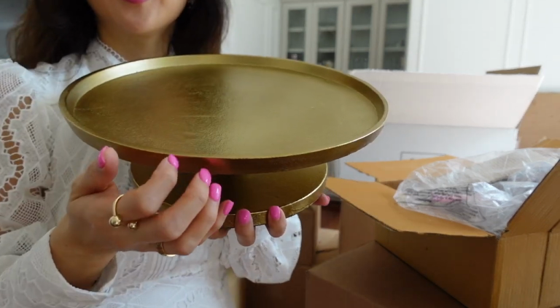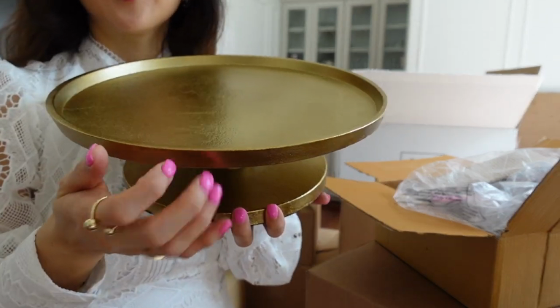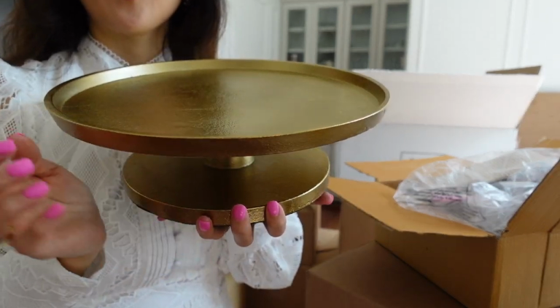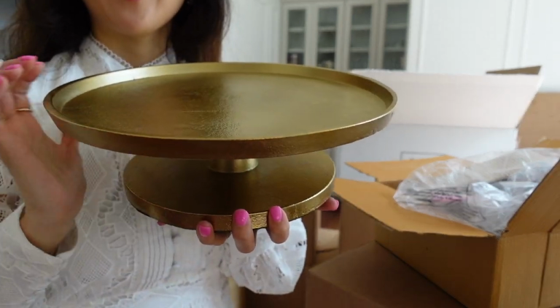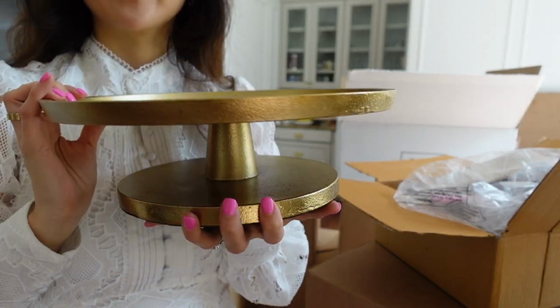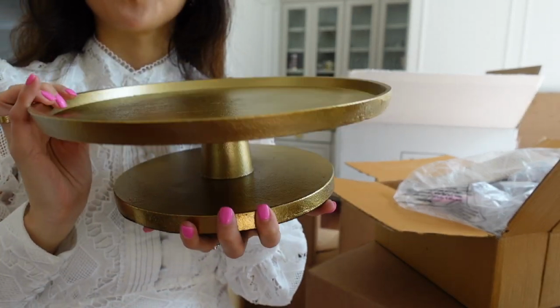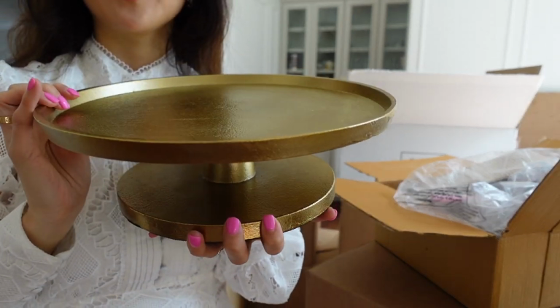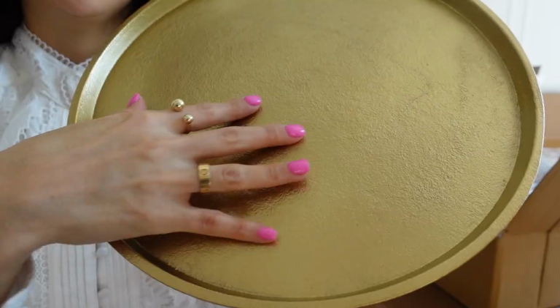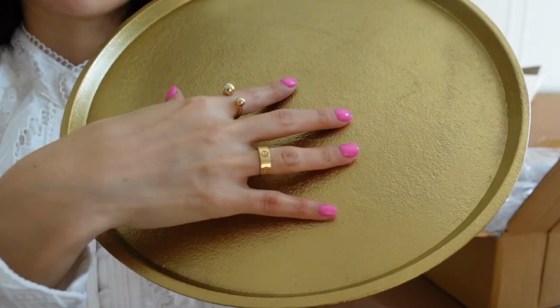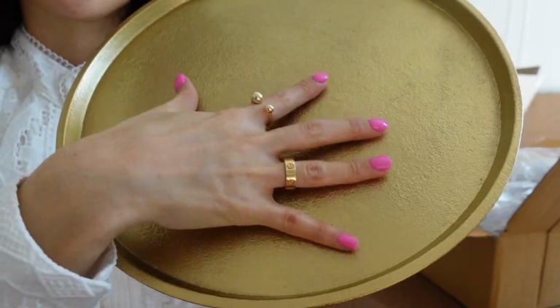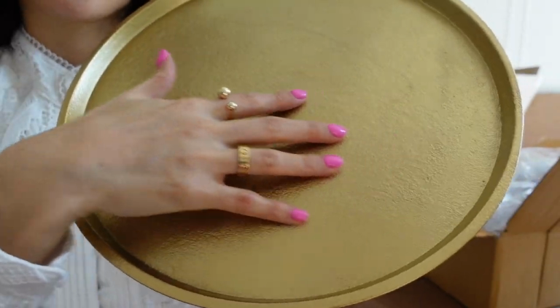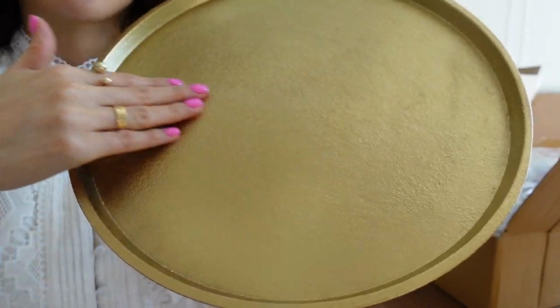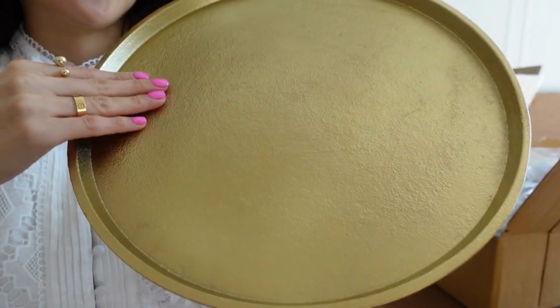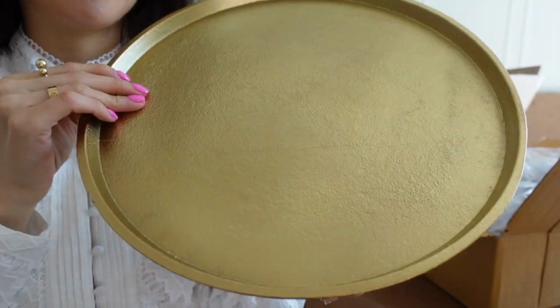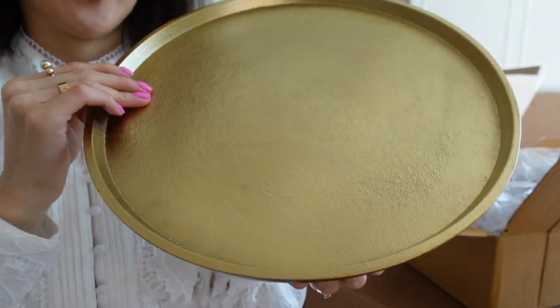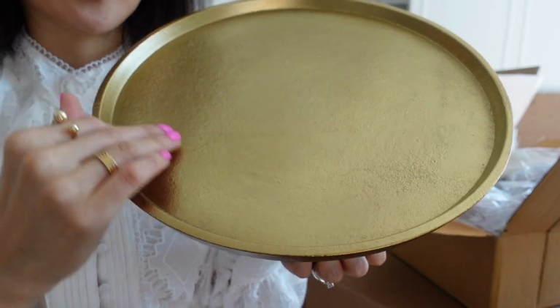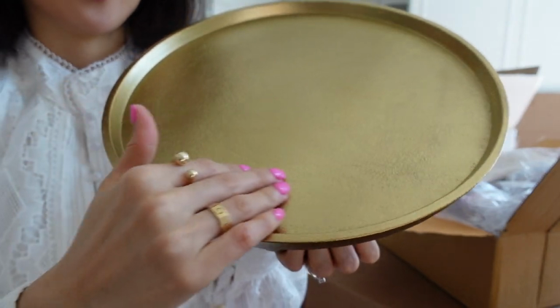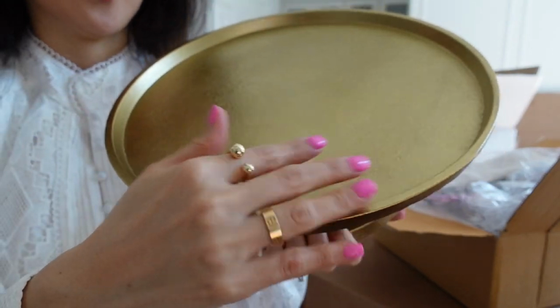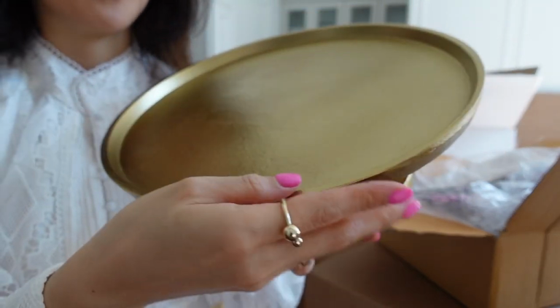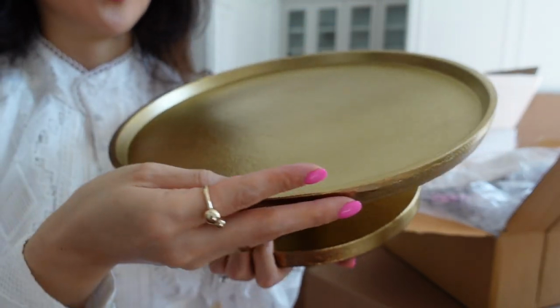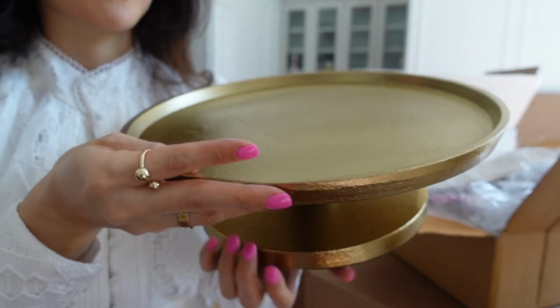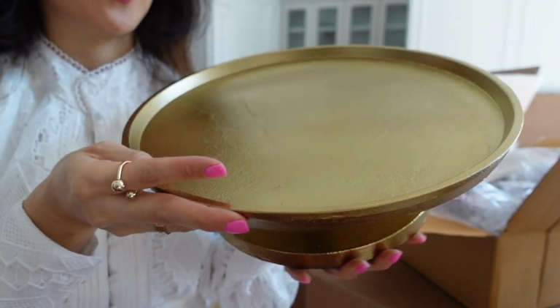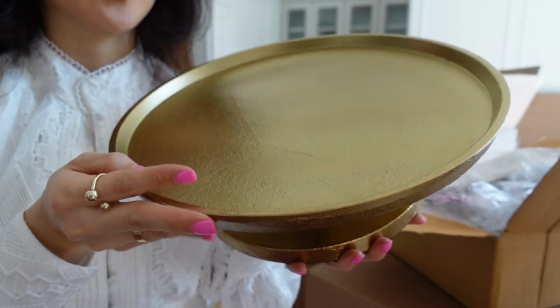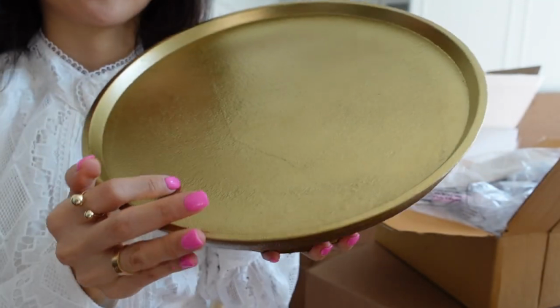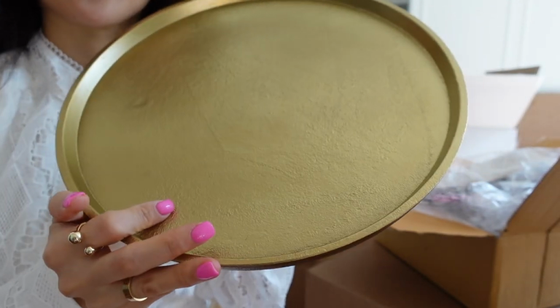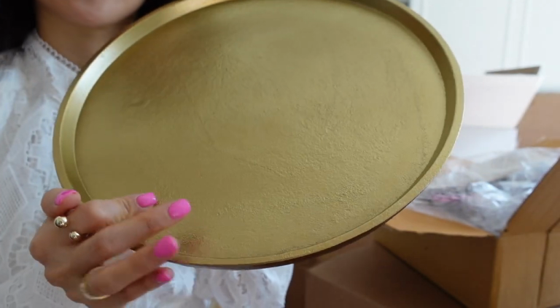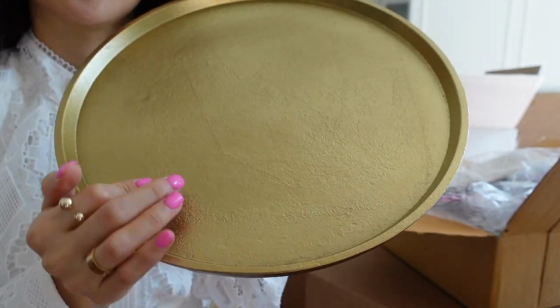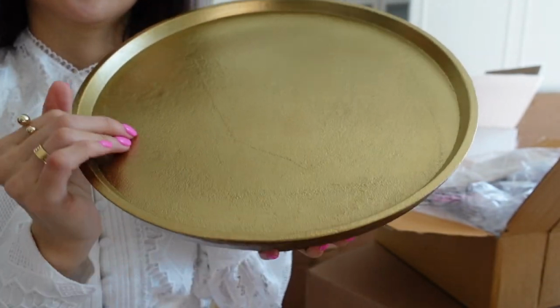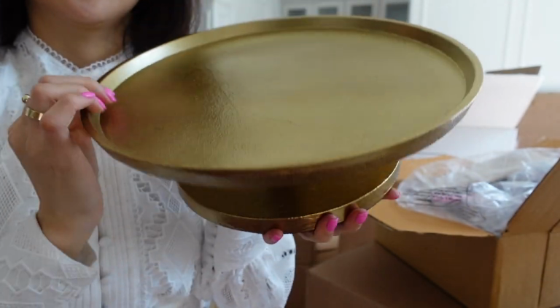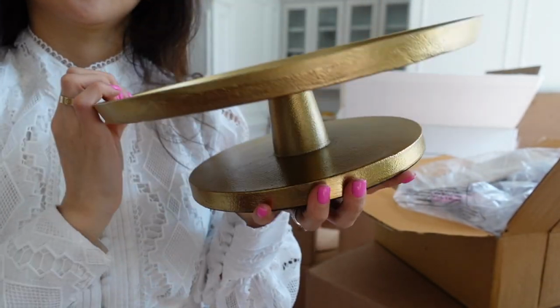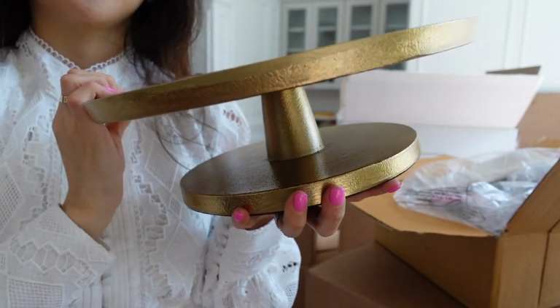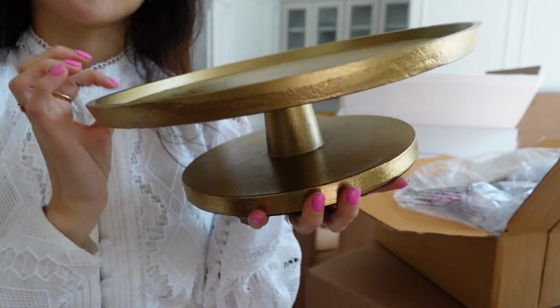Quite heavy as well. It's not just smooth but it's got that beautiful texture. Love it.